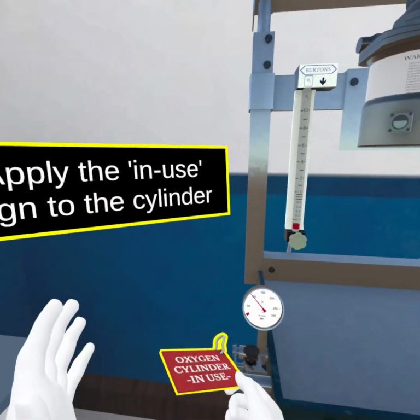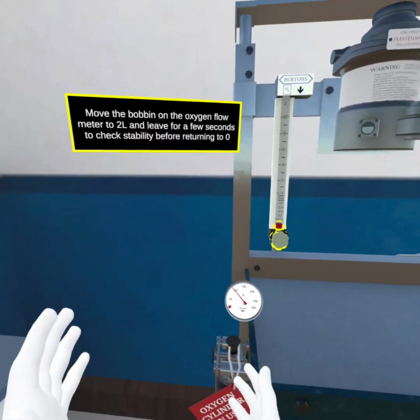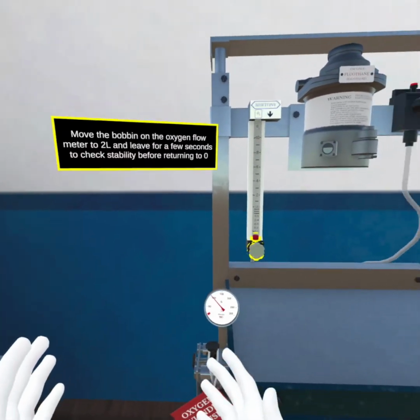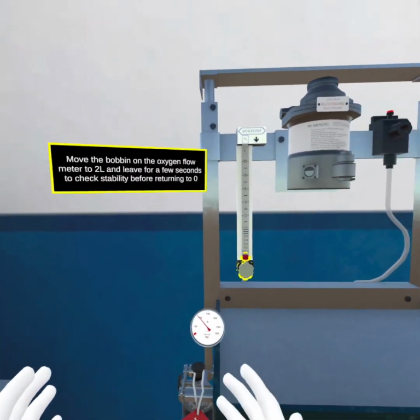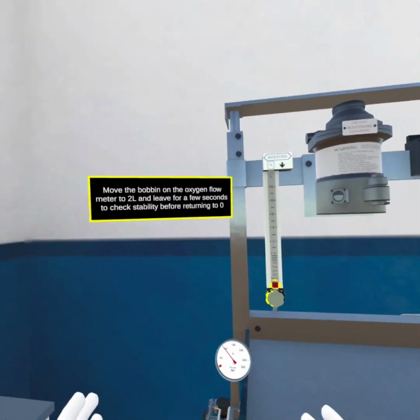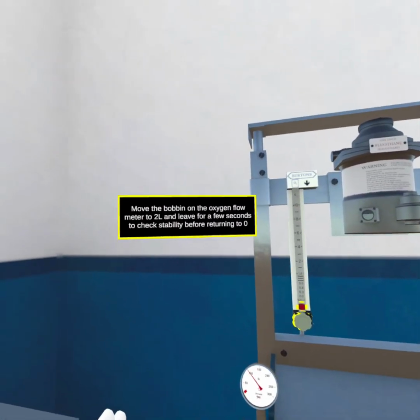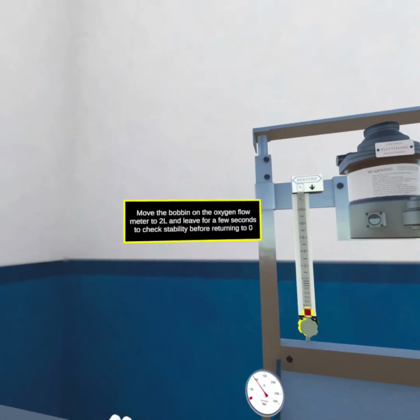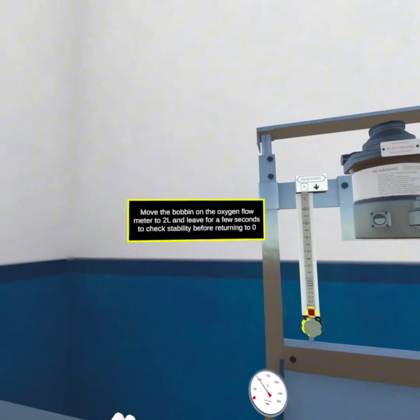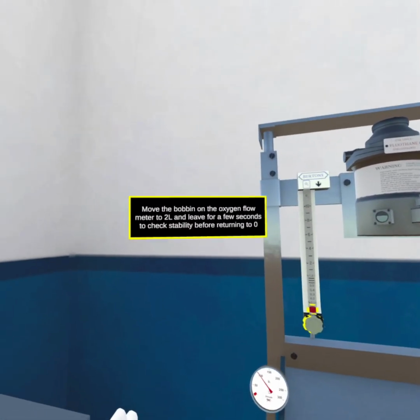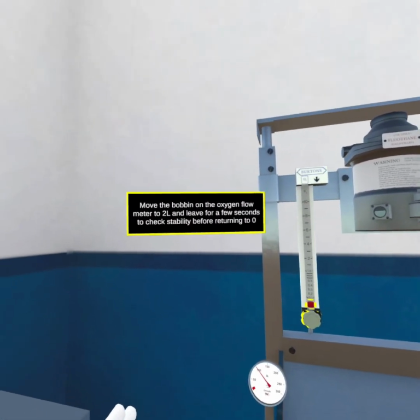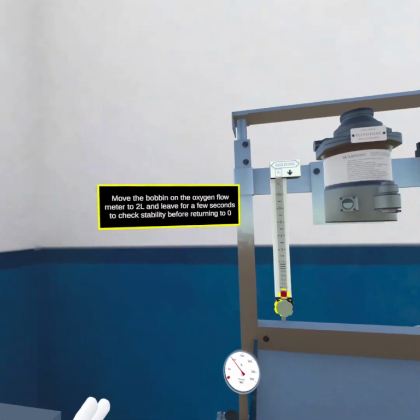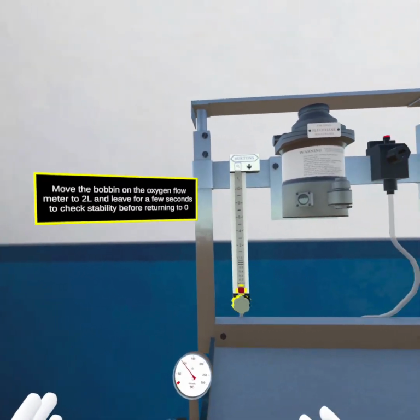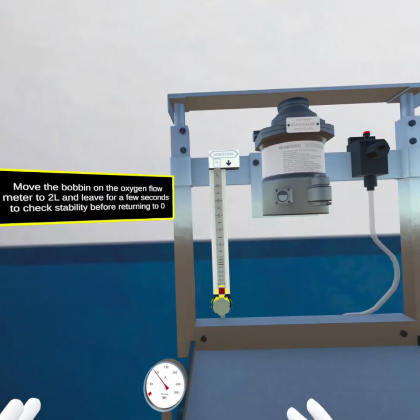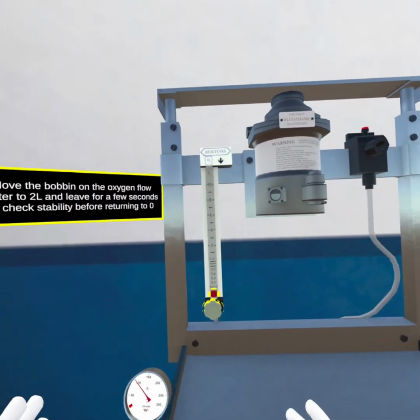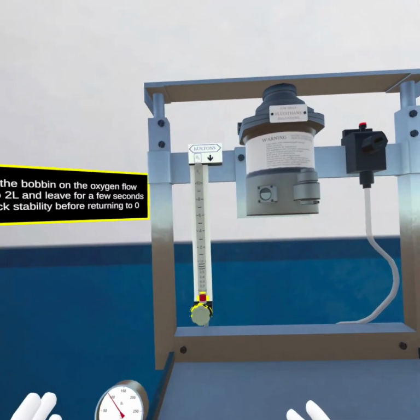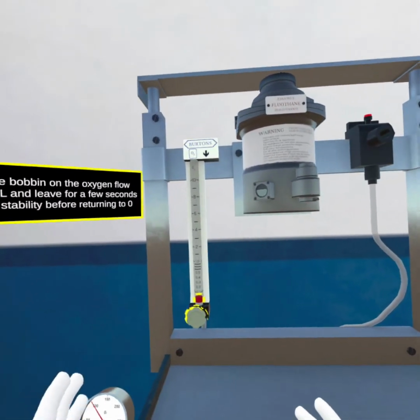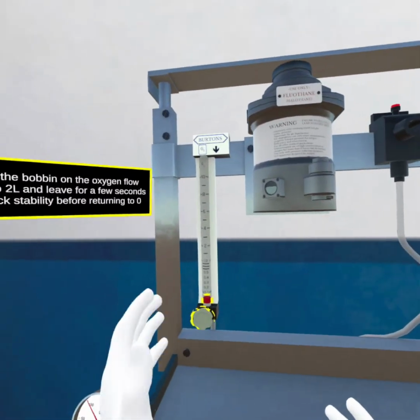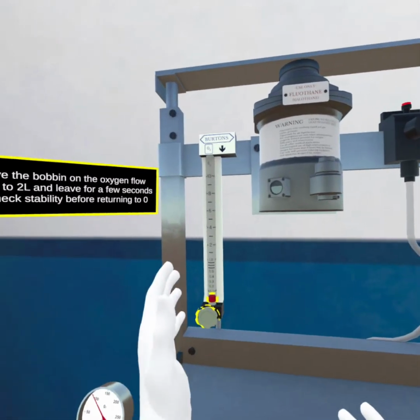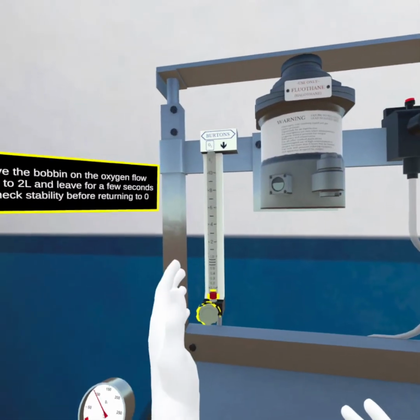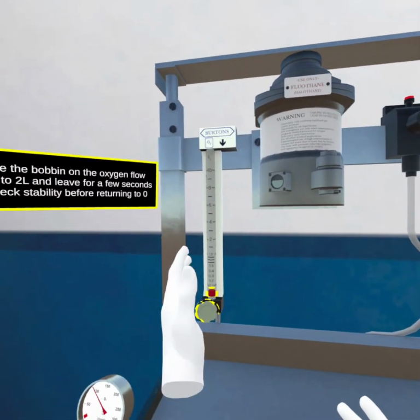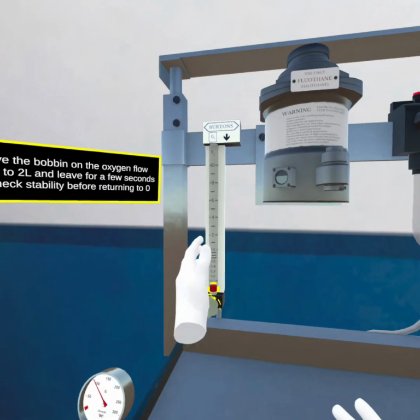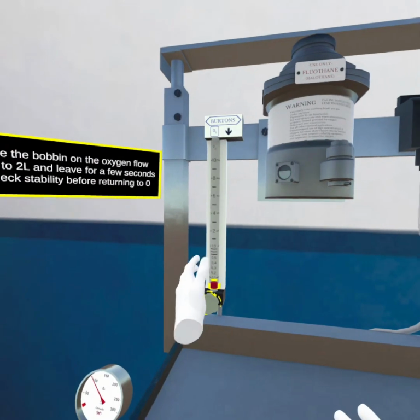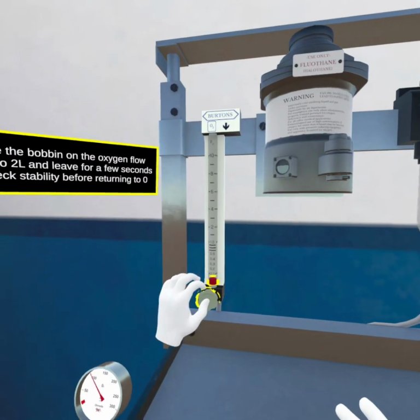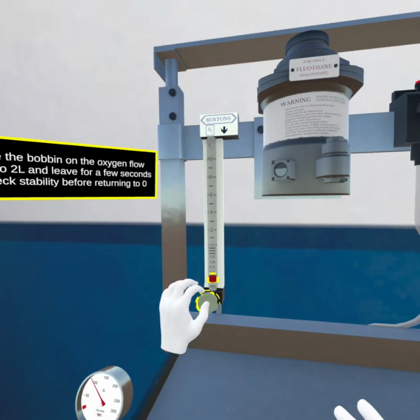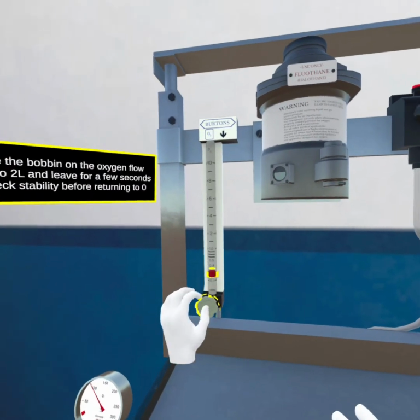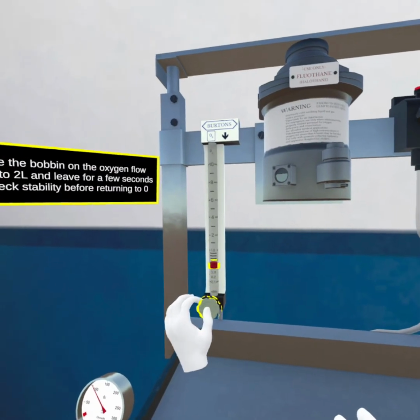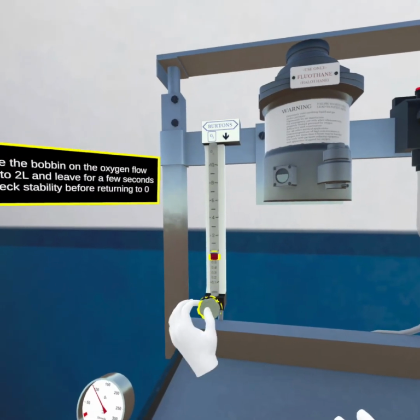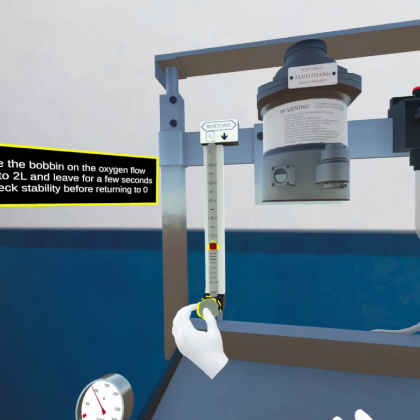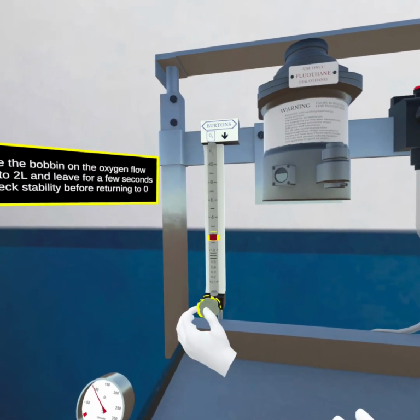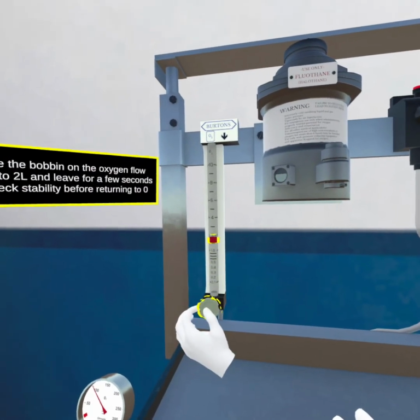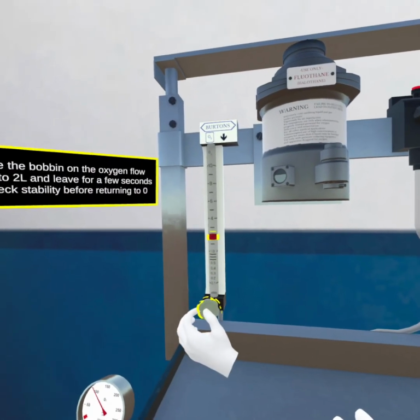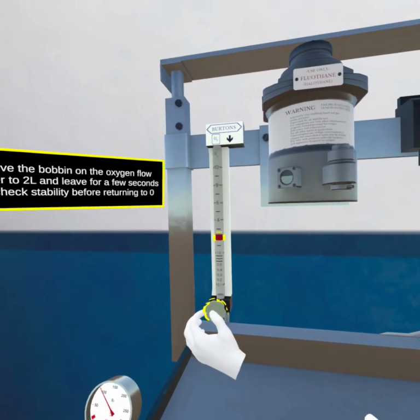Move the bobbin on the oxygen flow meter to 2 litres and leave for a few seconds to check stability, before returning it to zero.